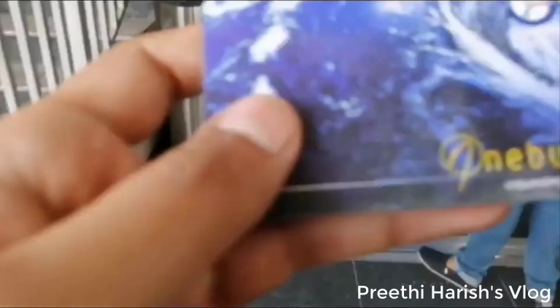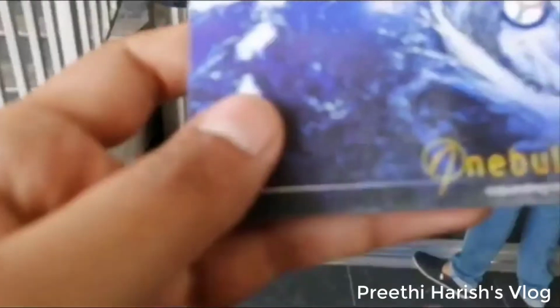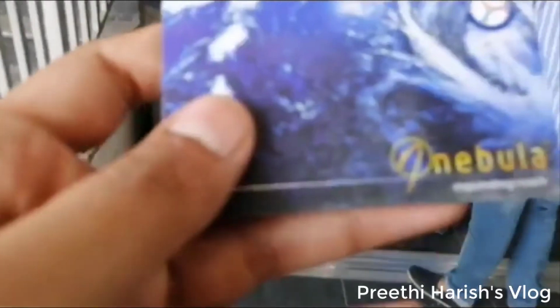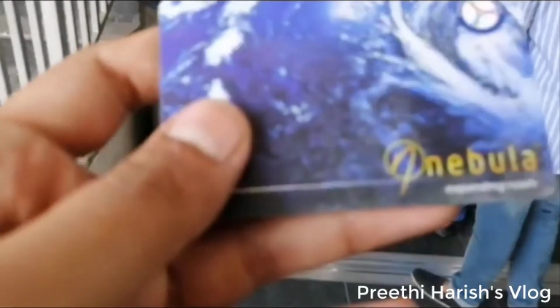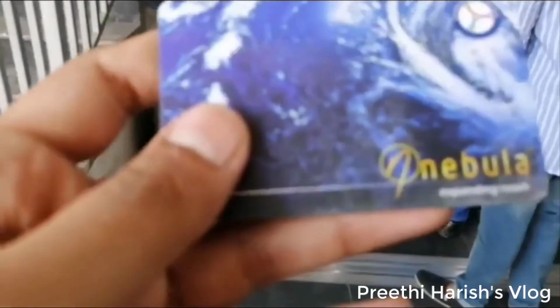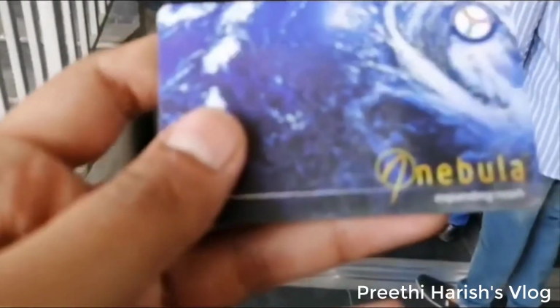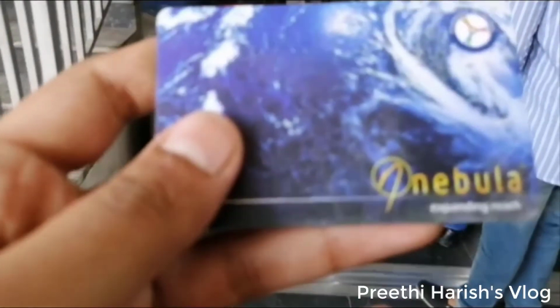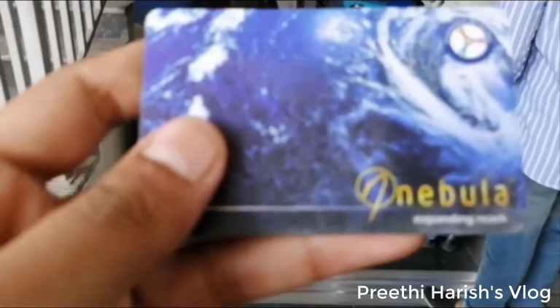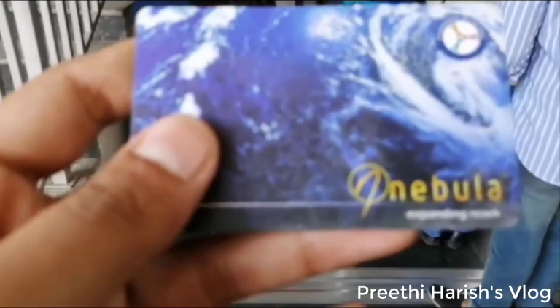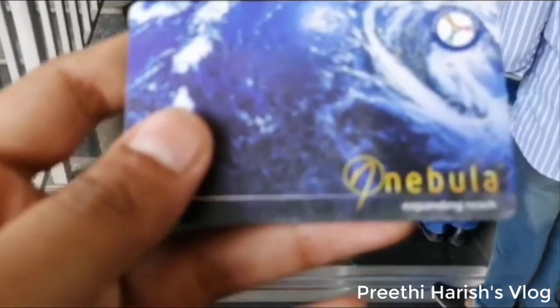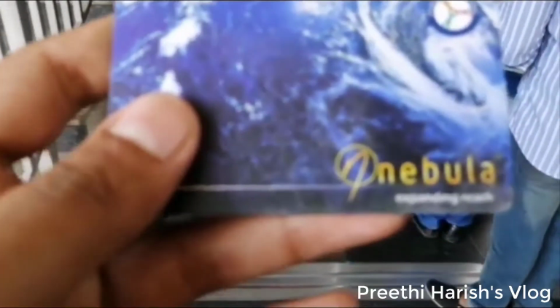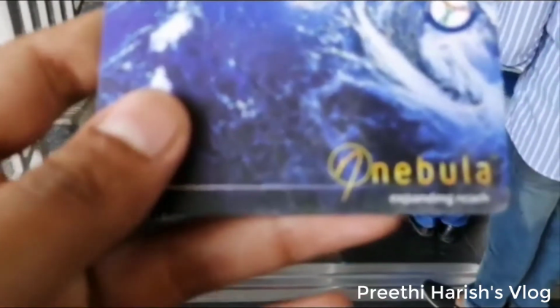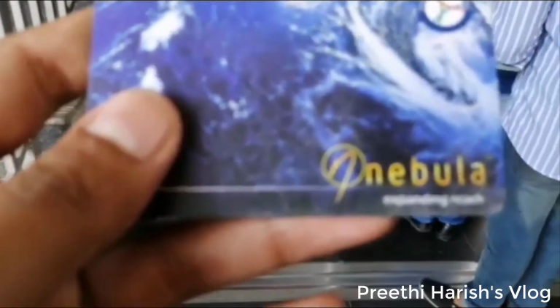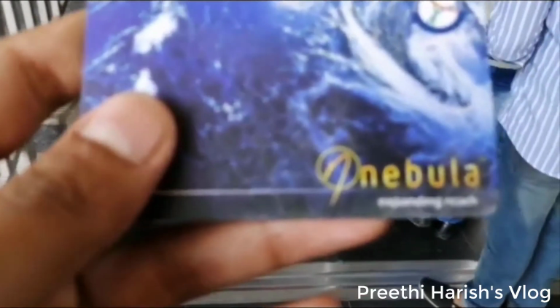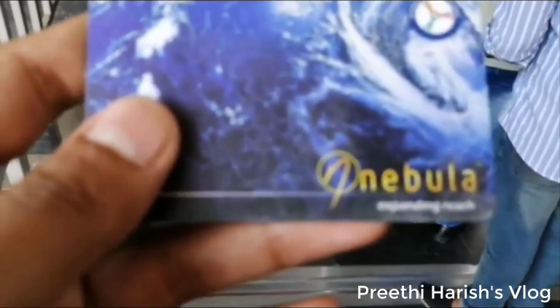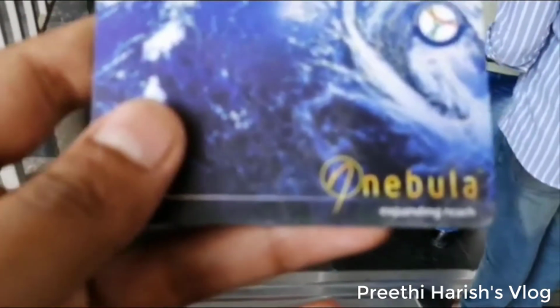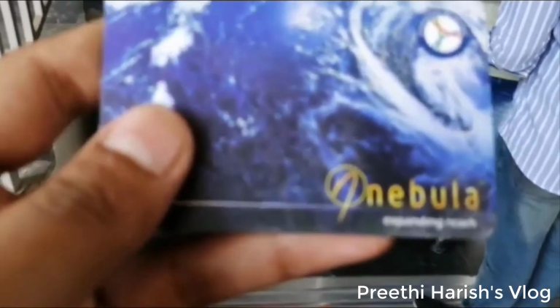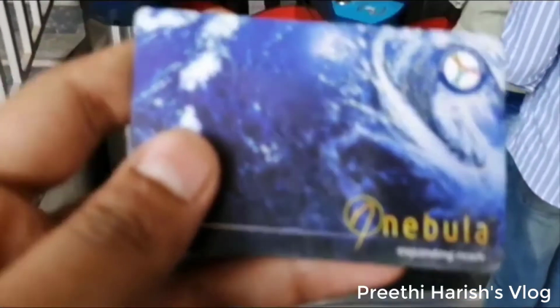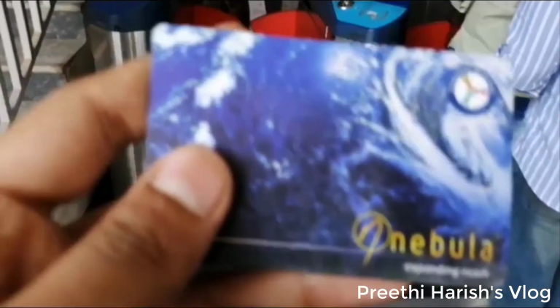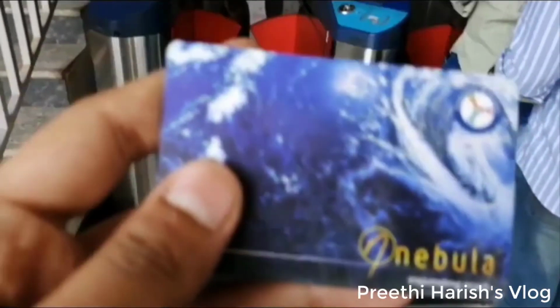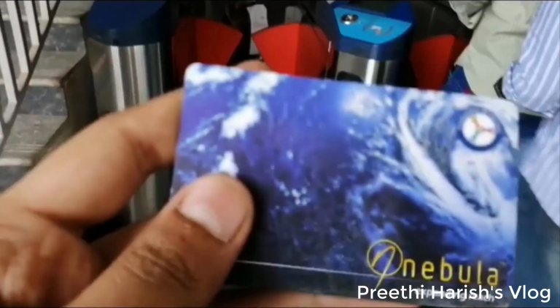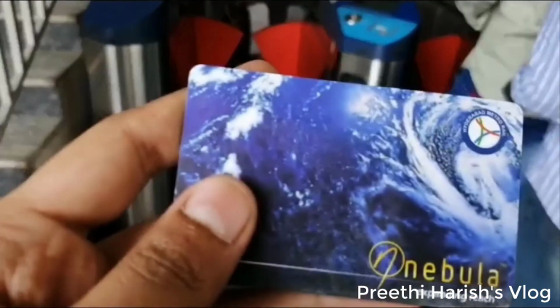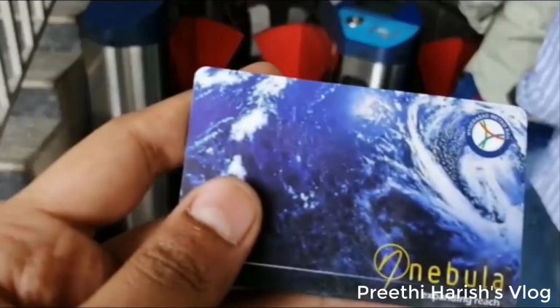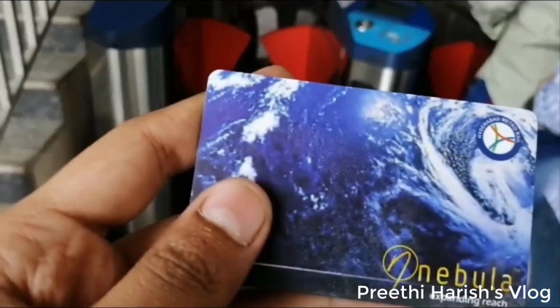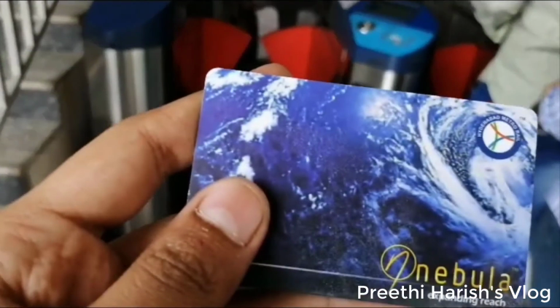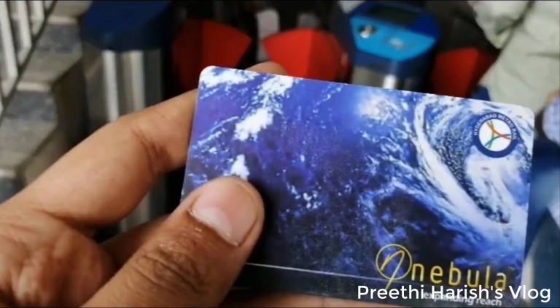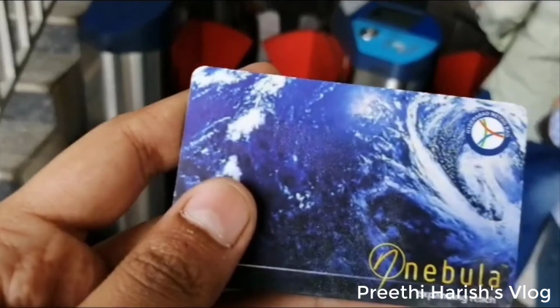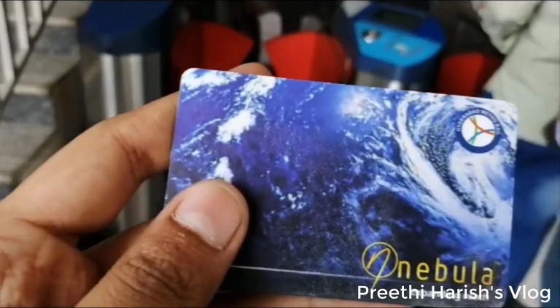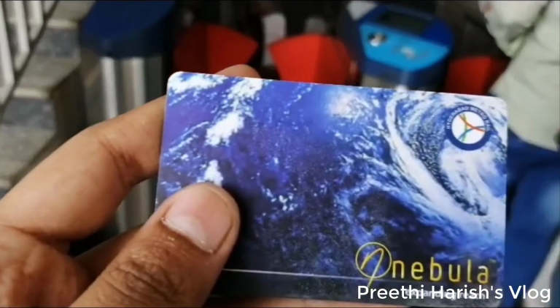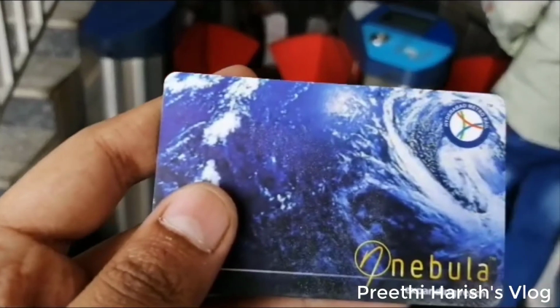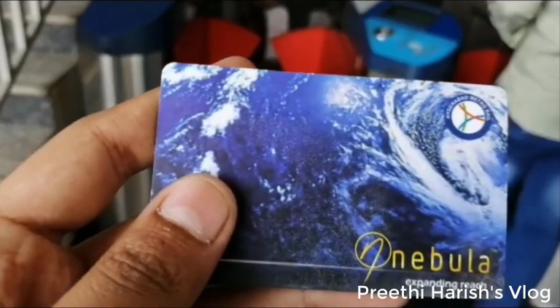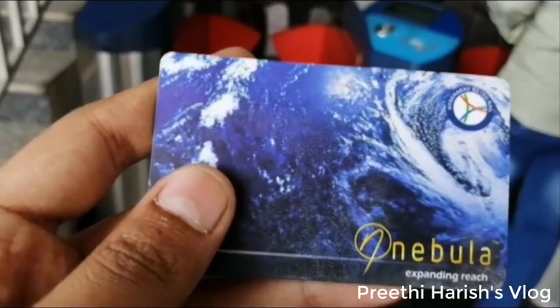If you have tickets, you can also use the Metro Train Smart Card. You can use this option as well.